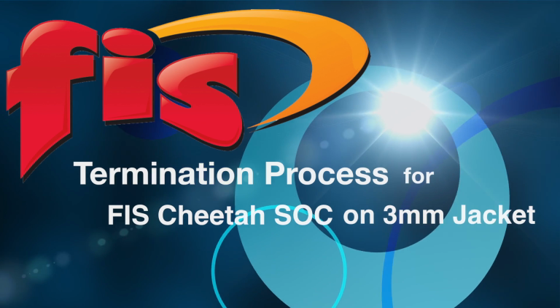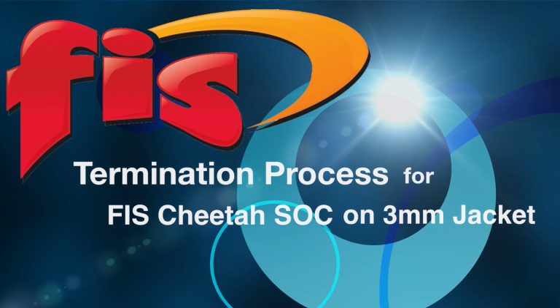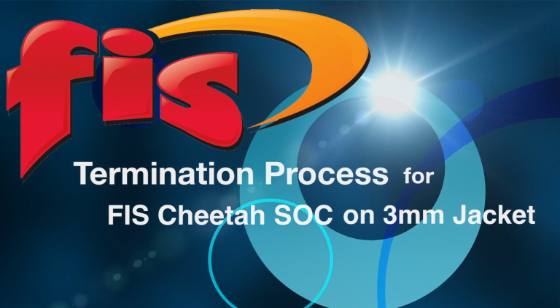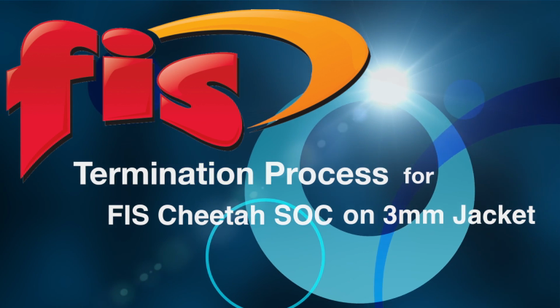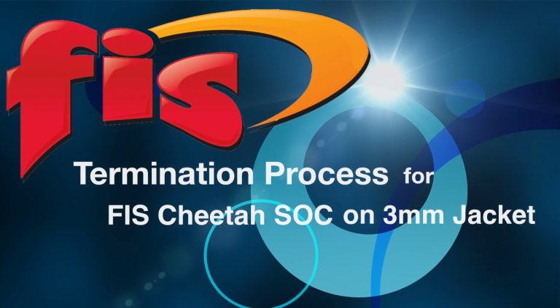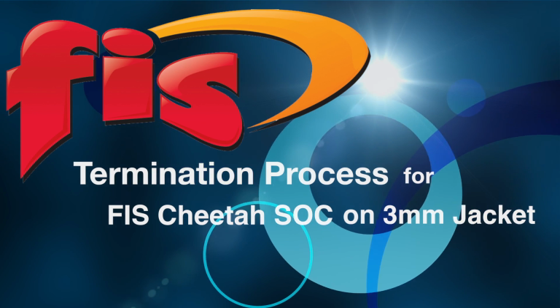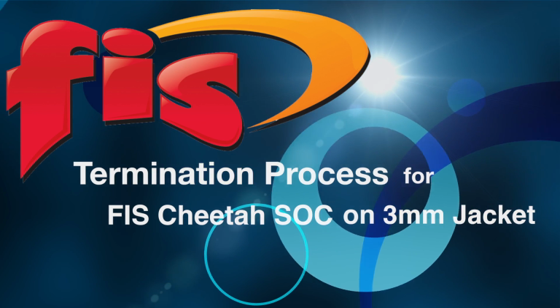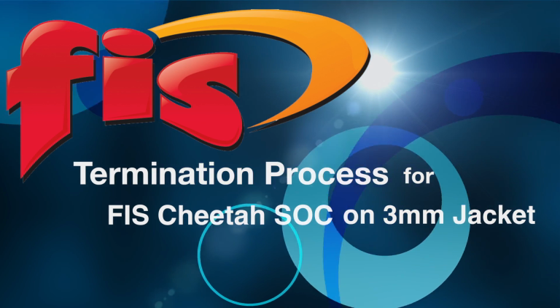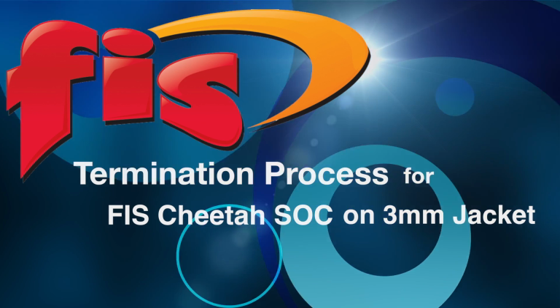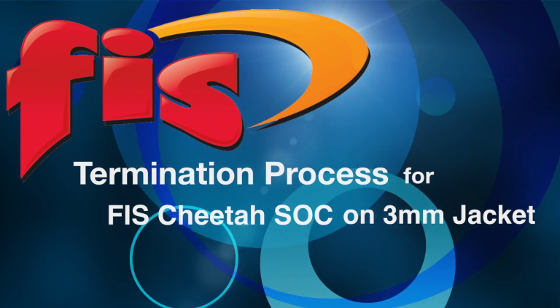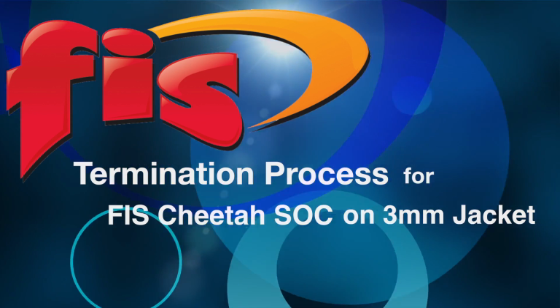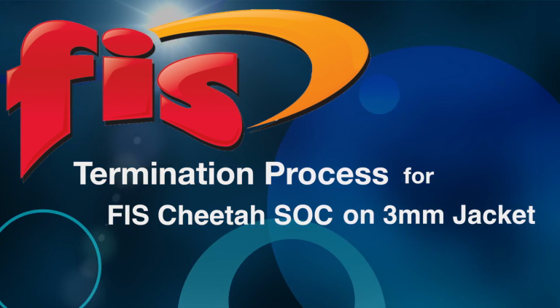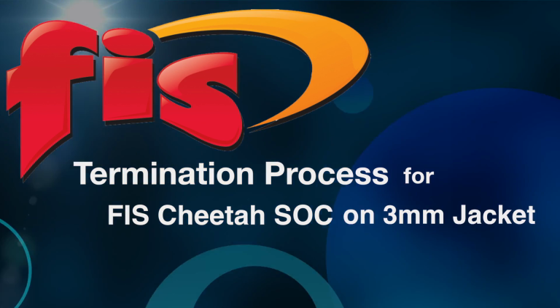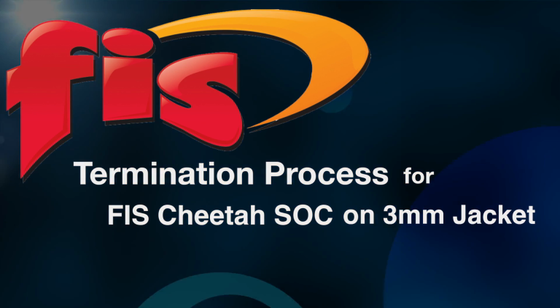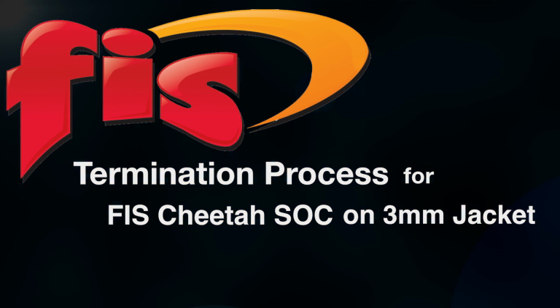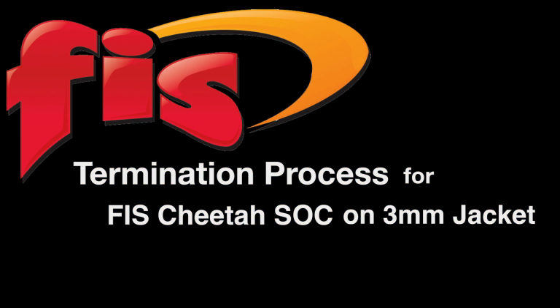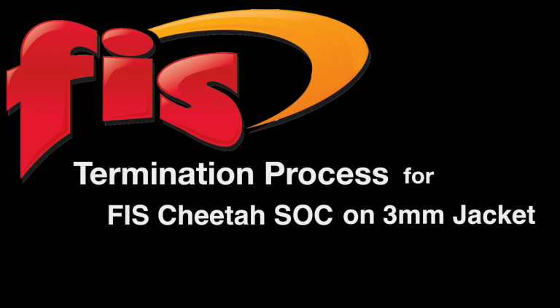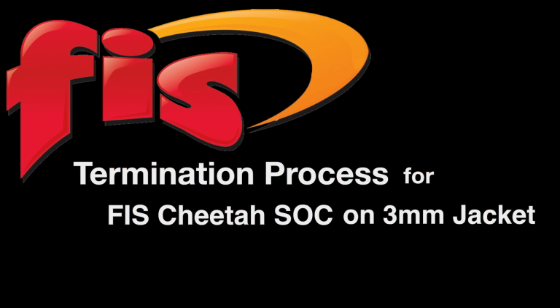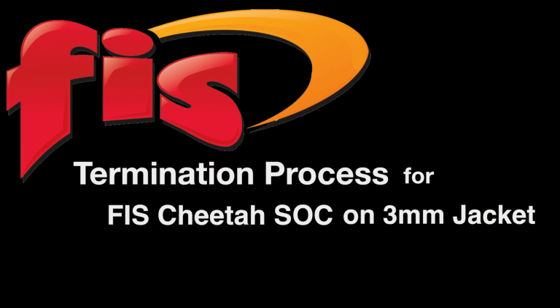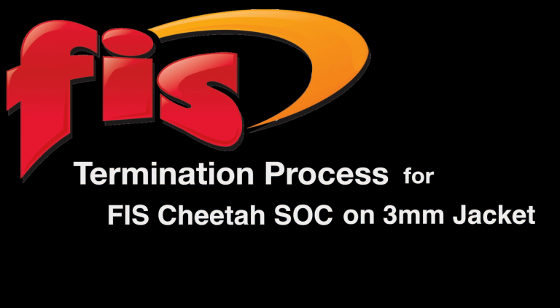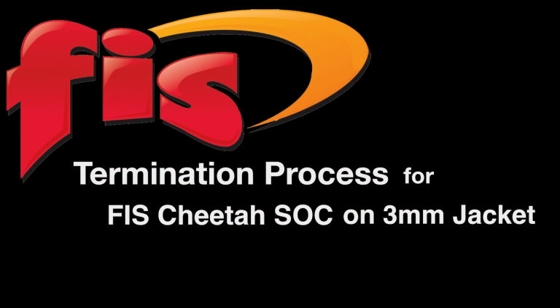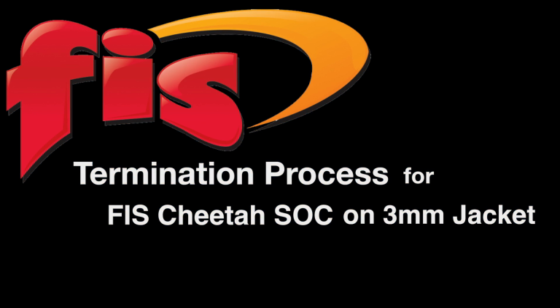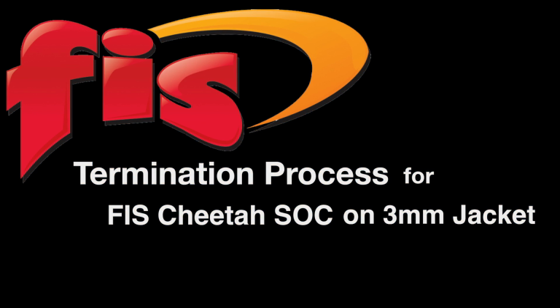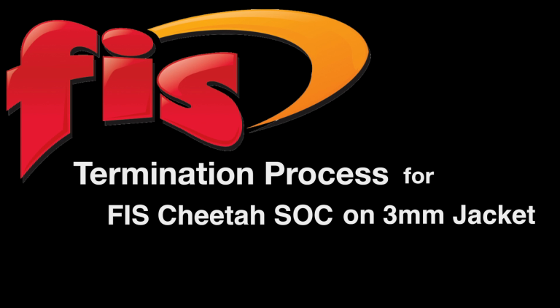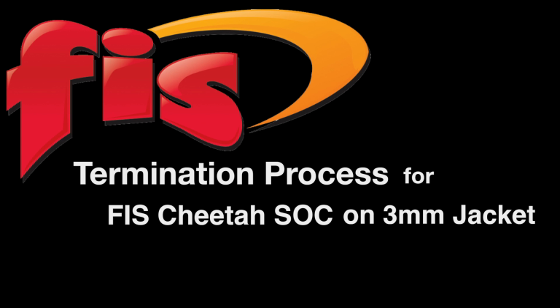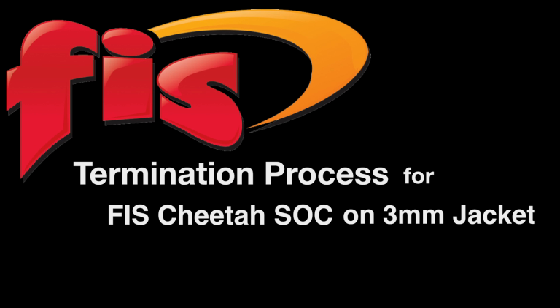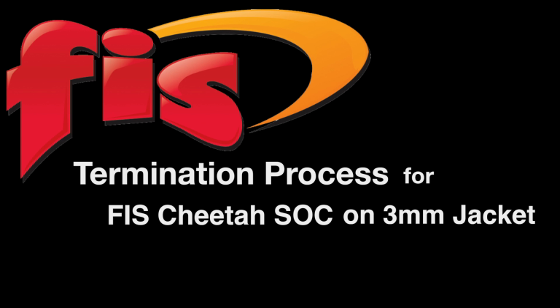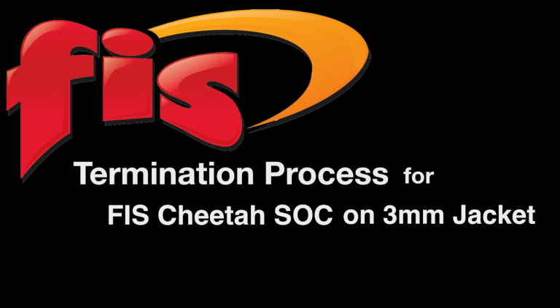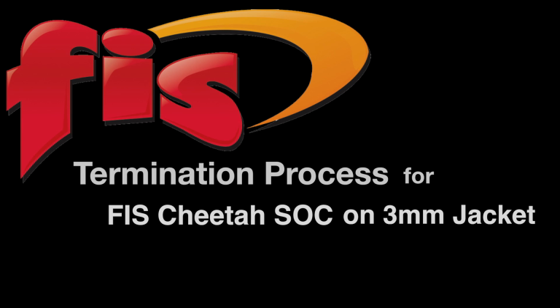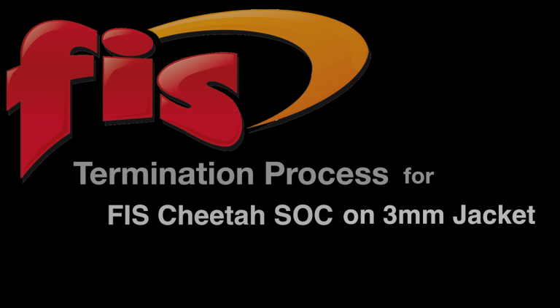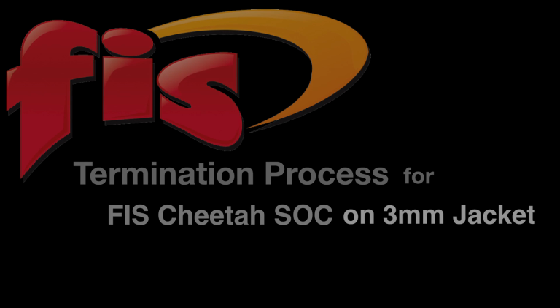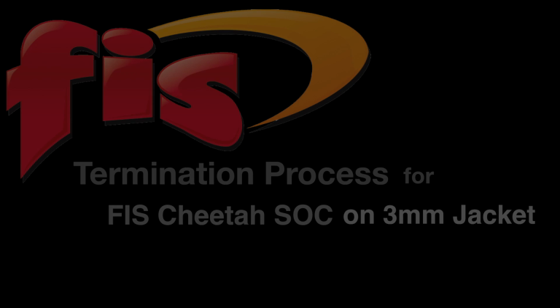In this video, you will see the termination process for the FIS Cheetah SoC on 3mm jacket.